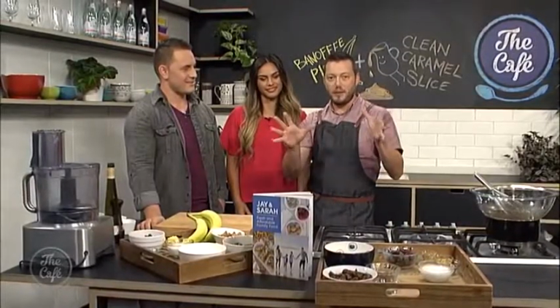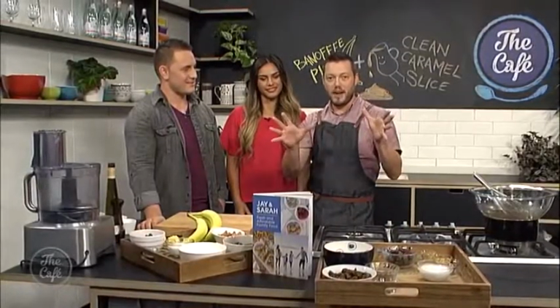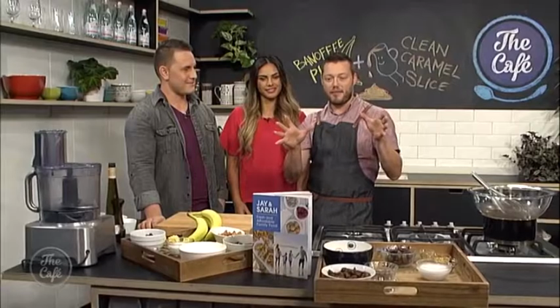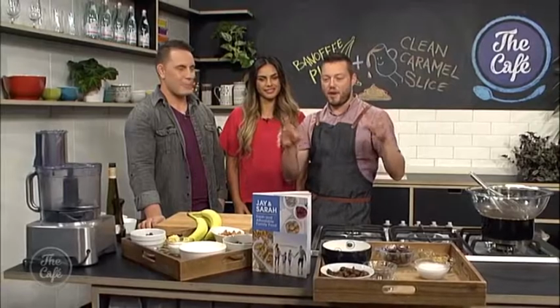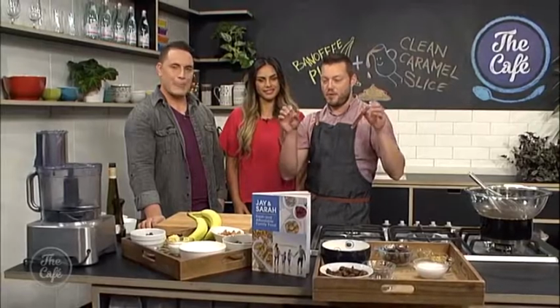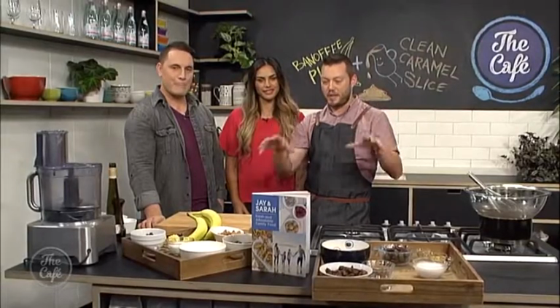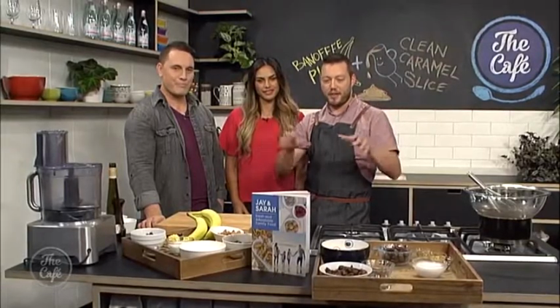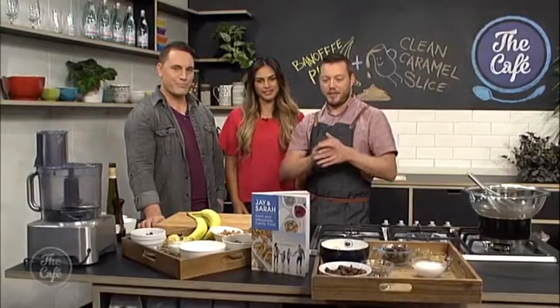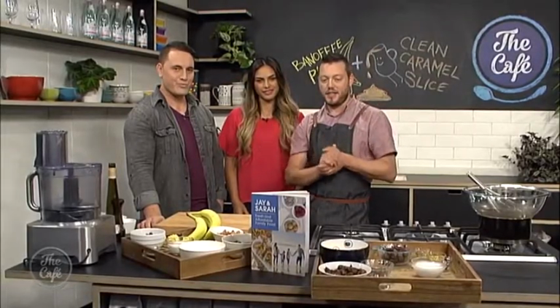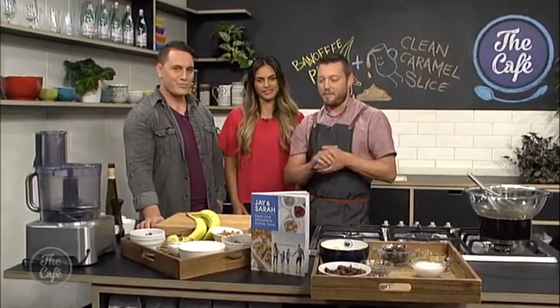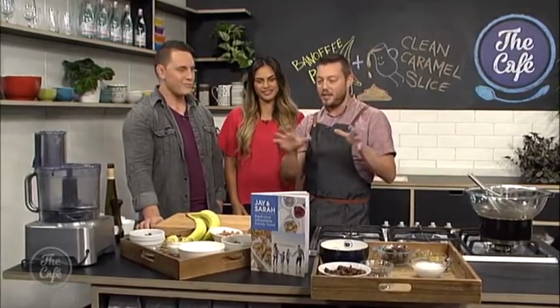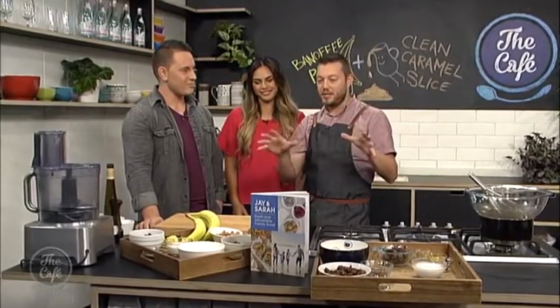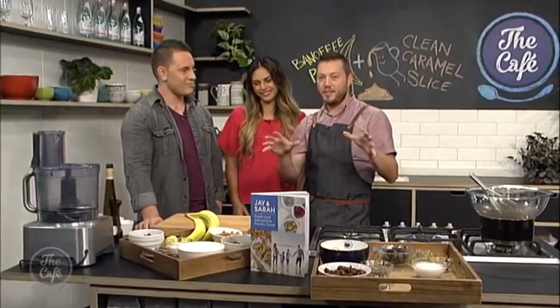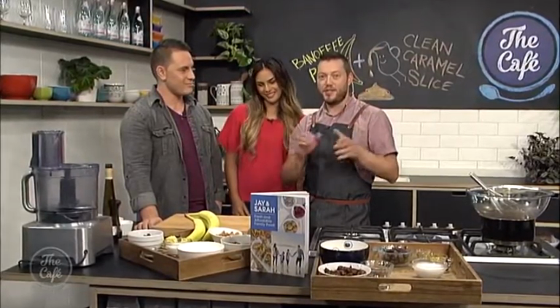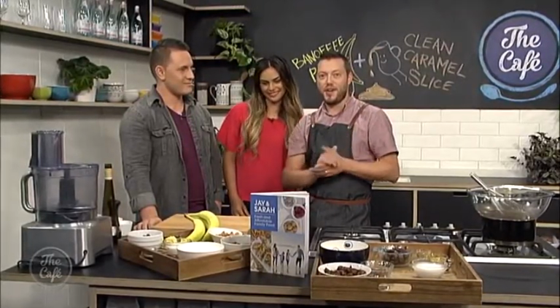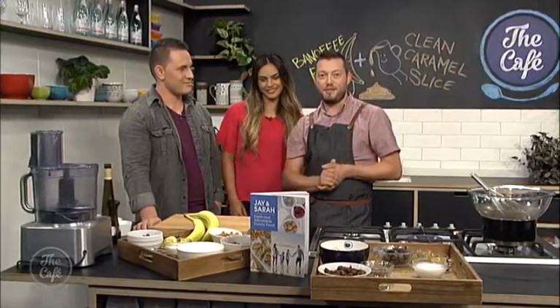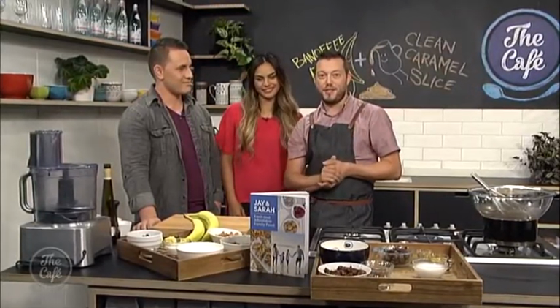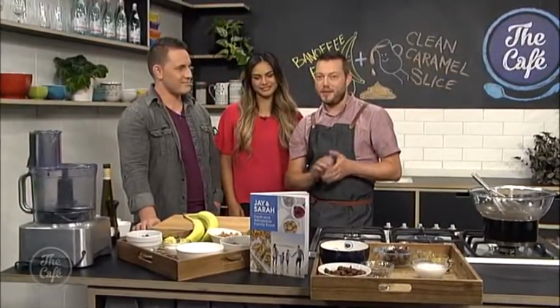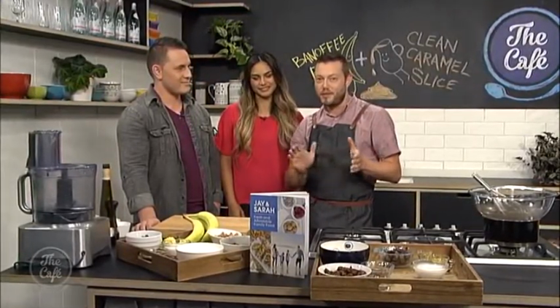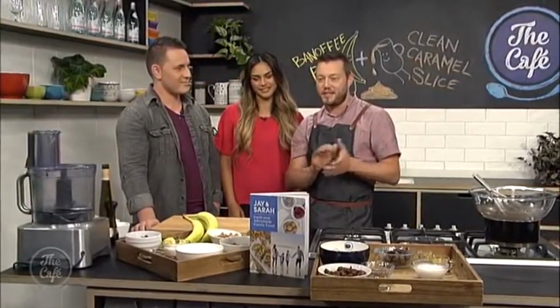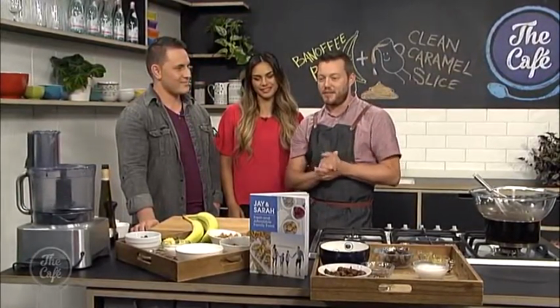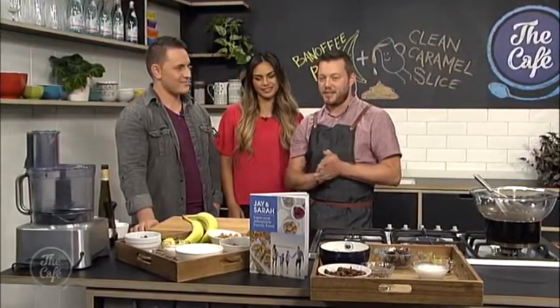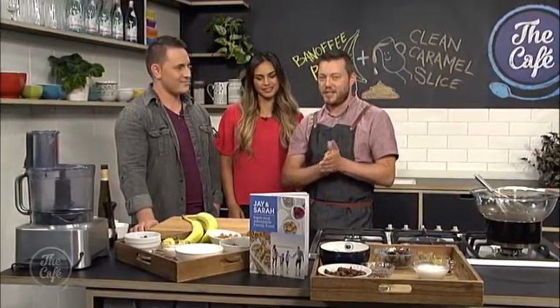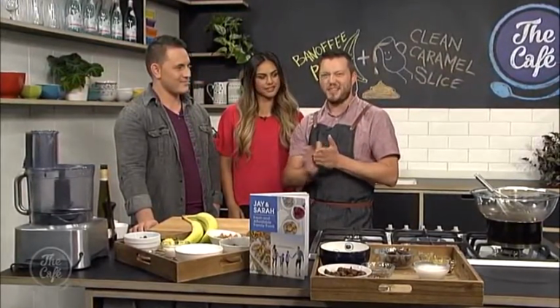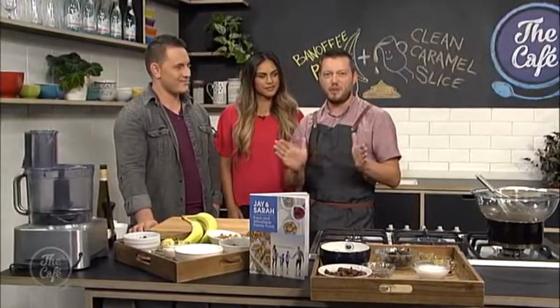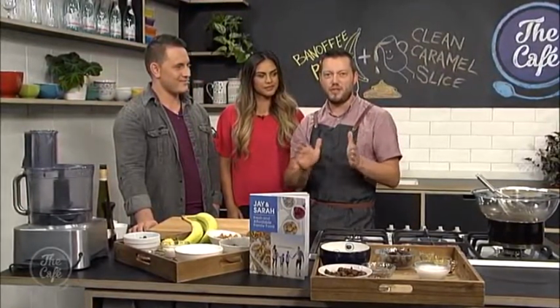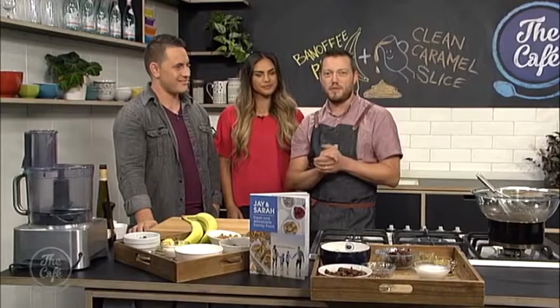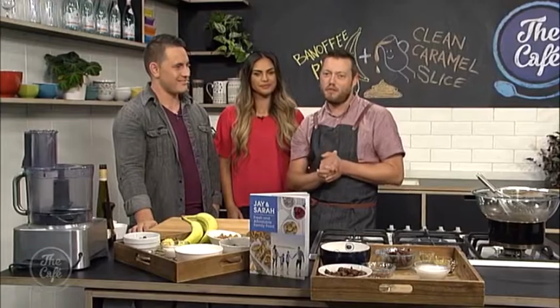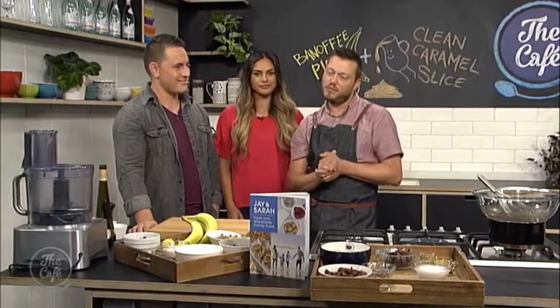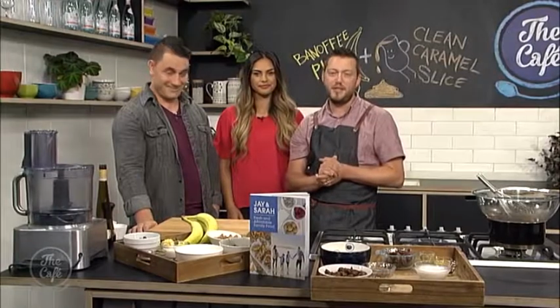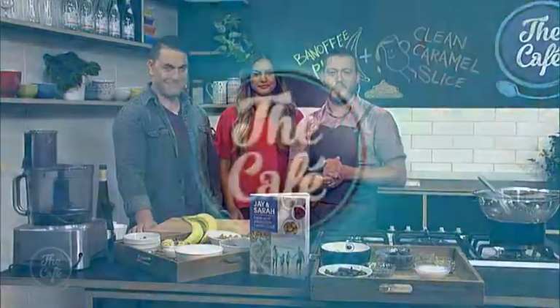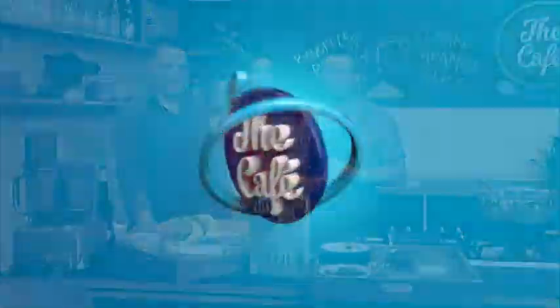A little bit later in the show we'll get cracking on these desserts and show you how to do it — all the secrets — and get some gossip as well. Over to you, Mel.